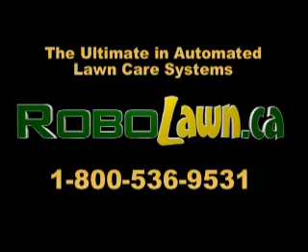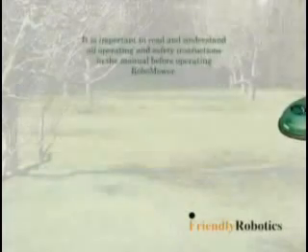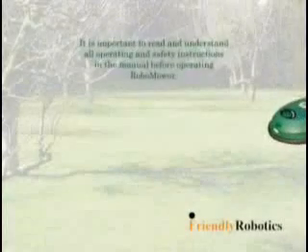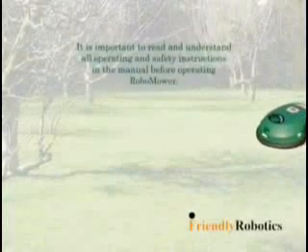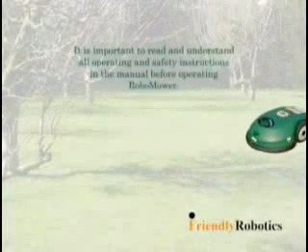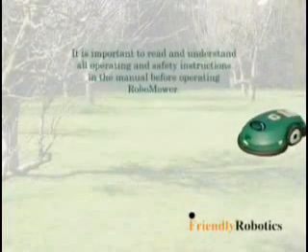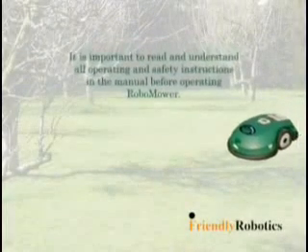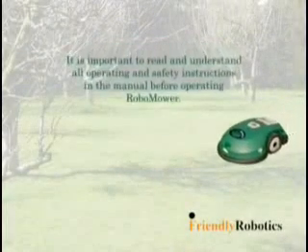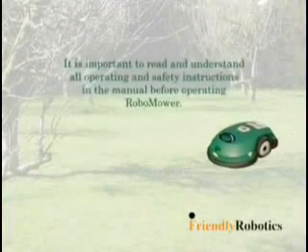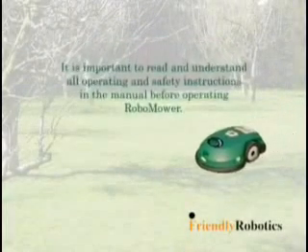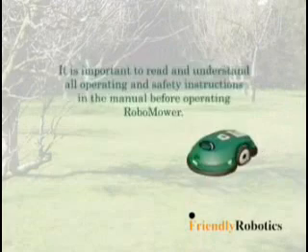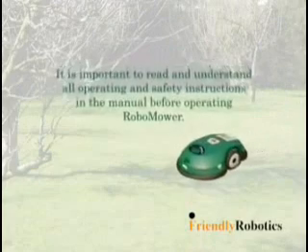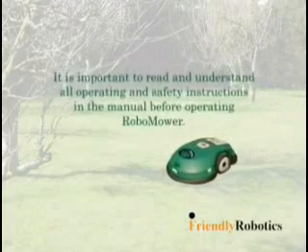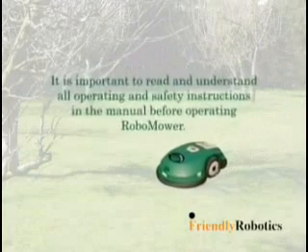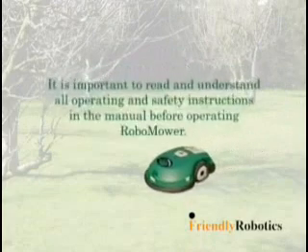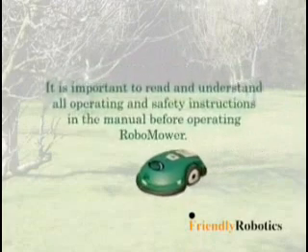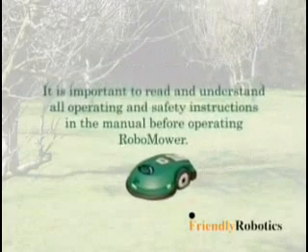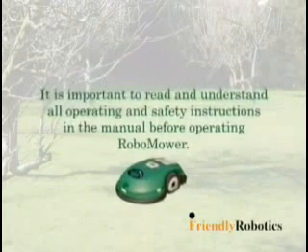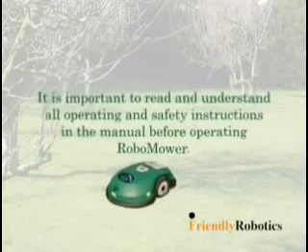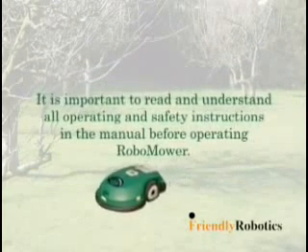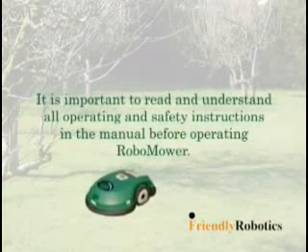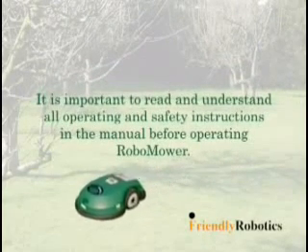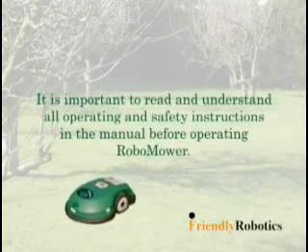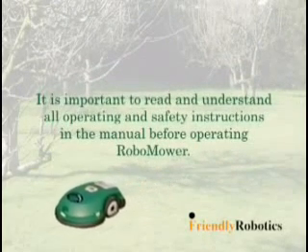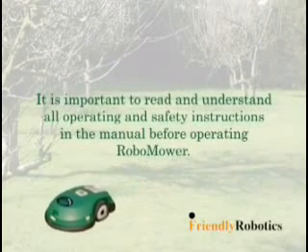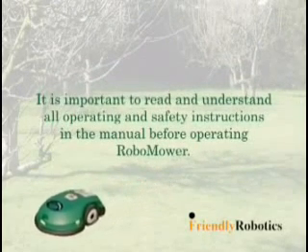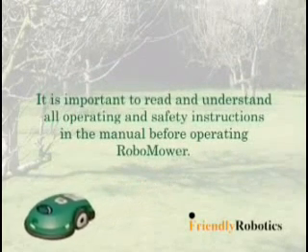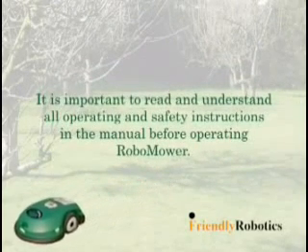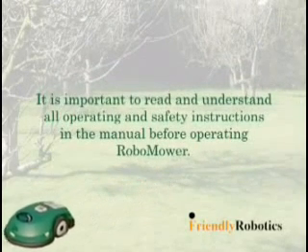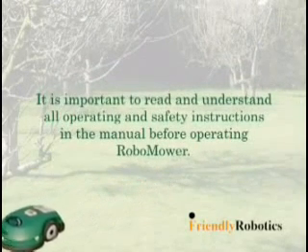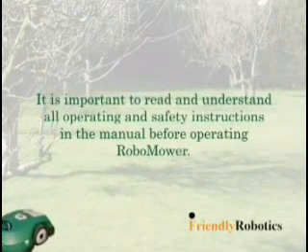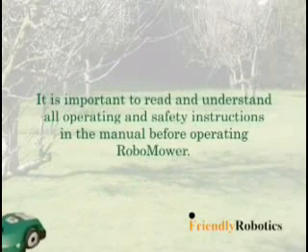It is important to read and understand all operating and safety instructions in the manual before operating RoboMower.